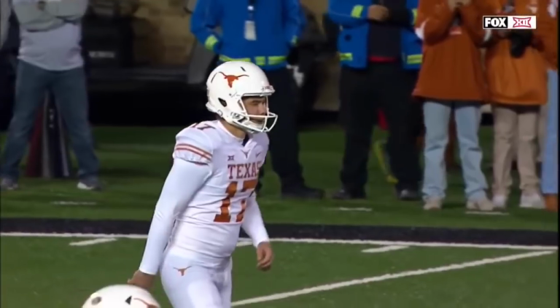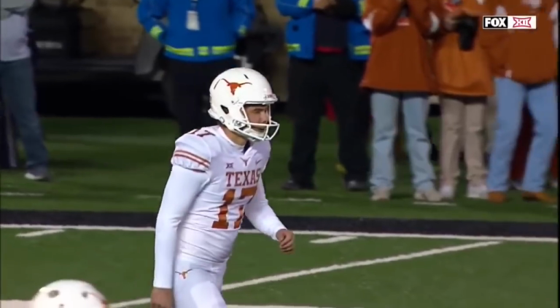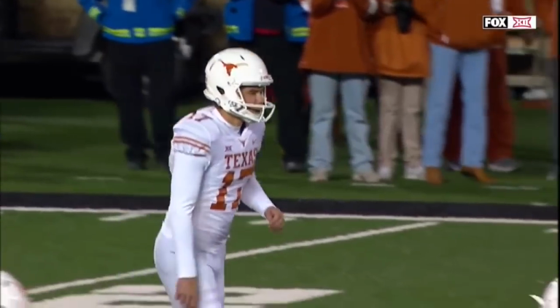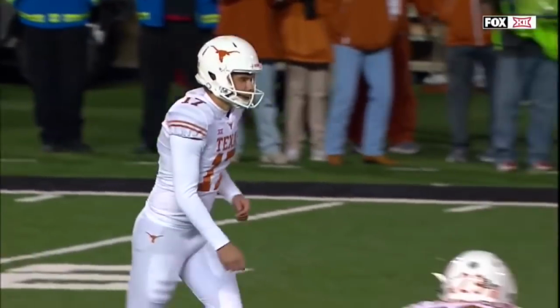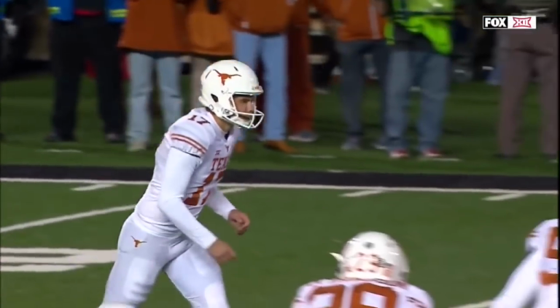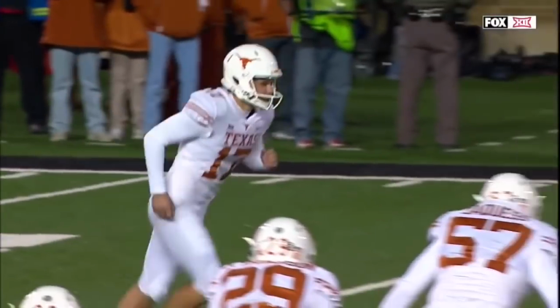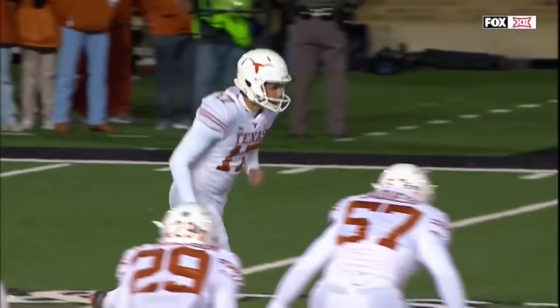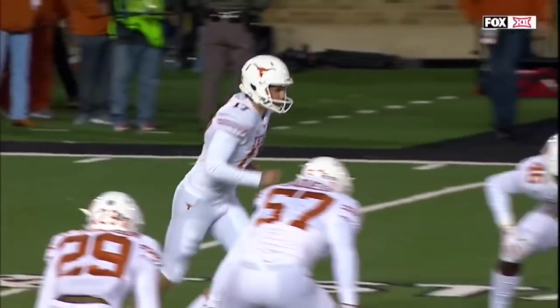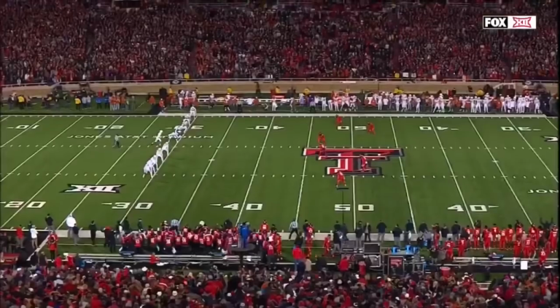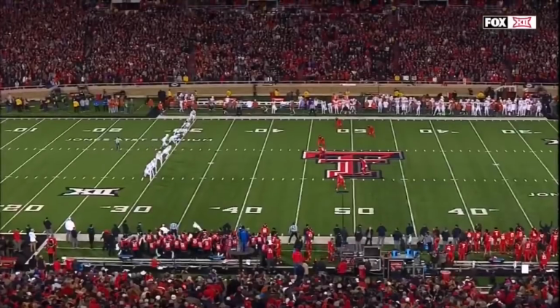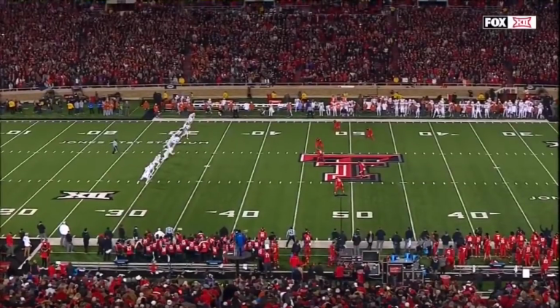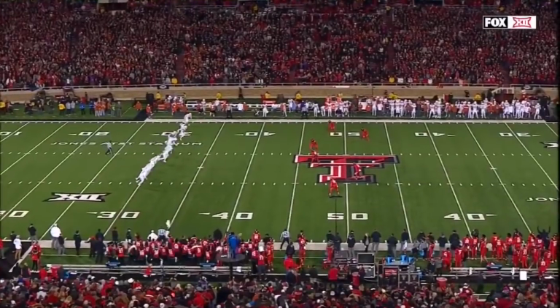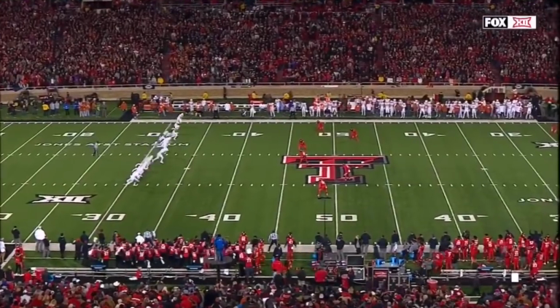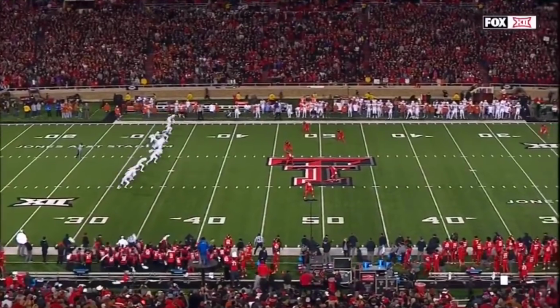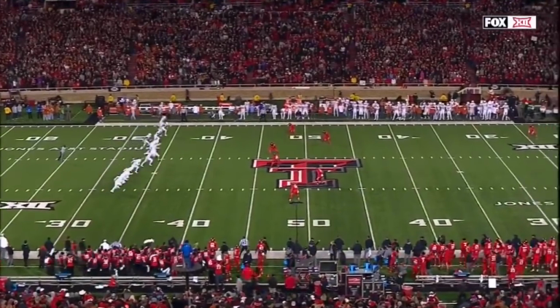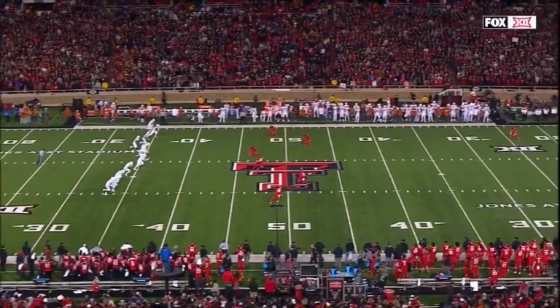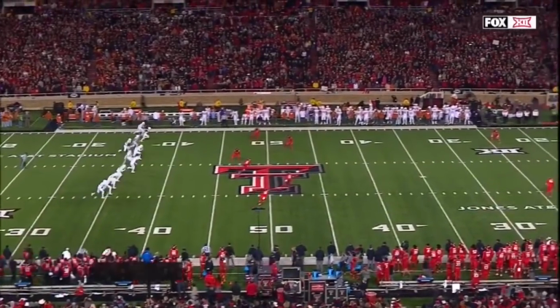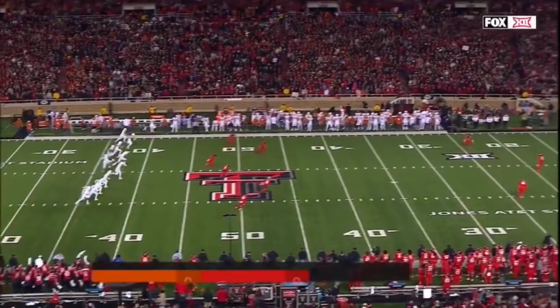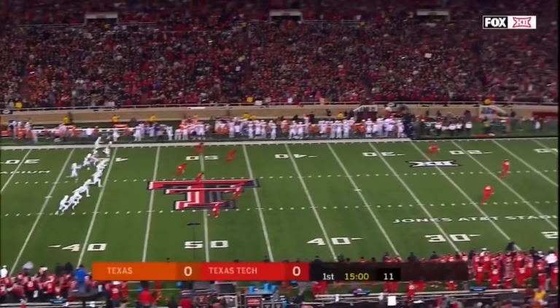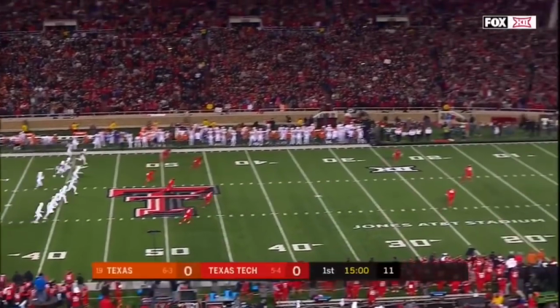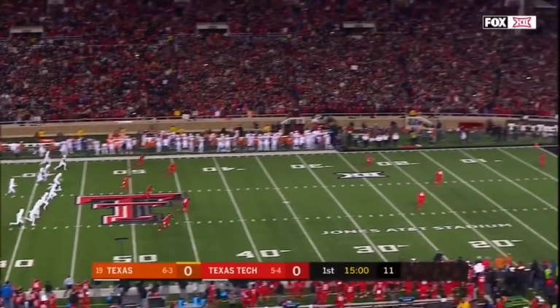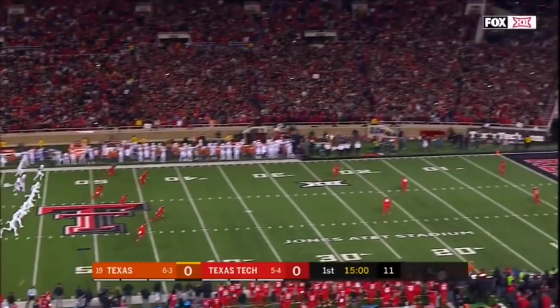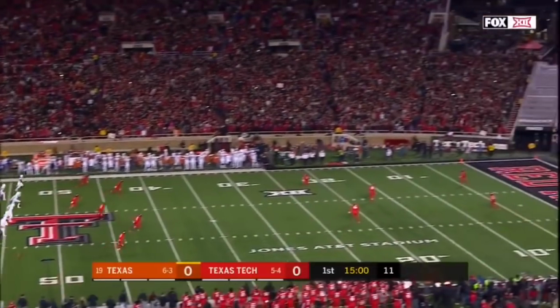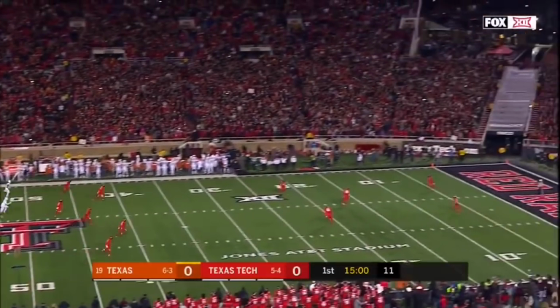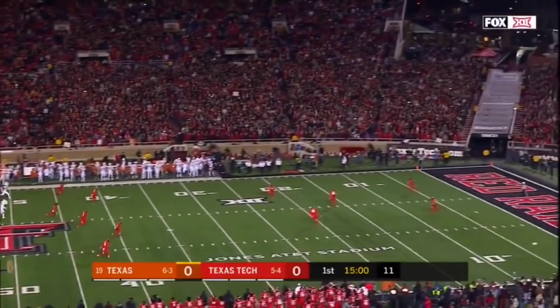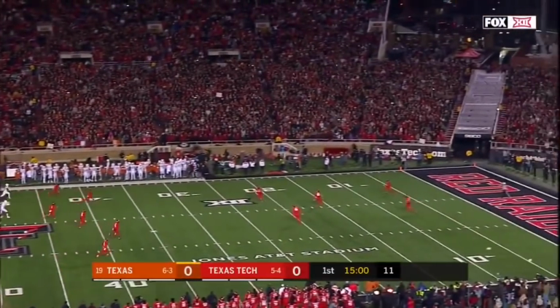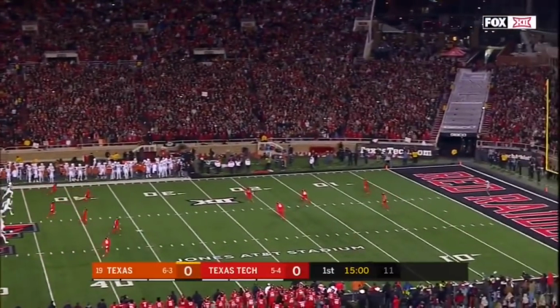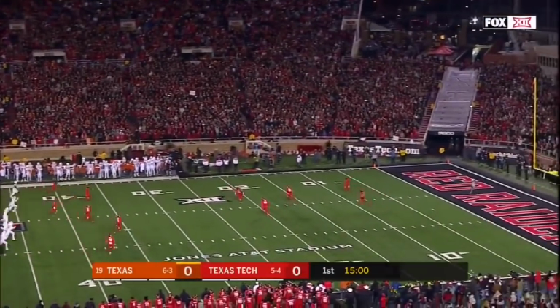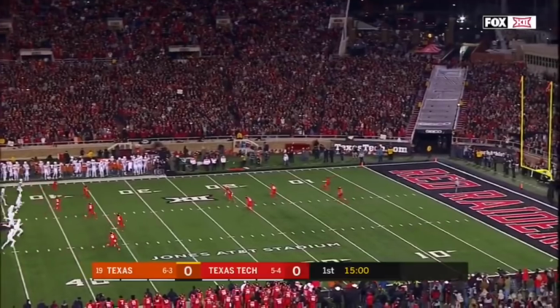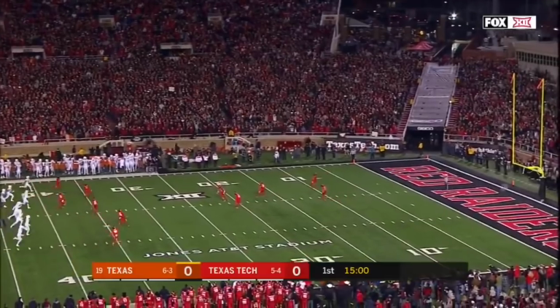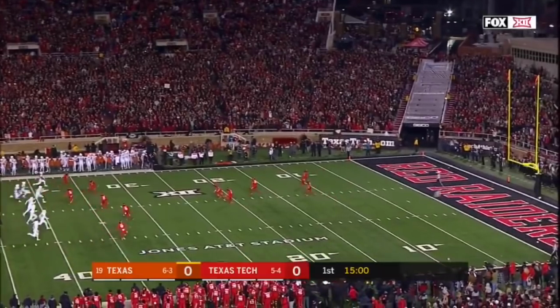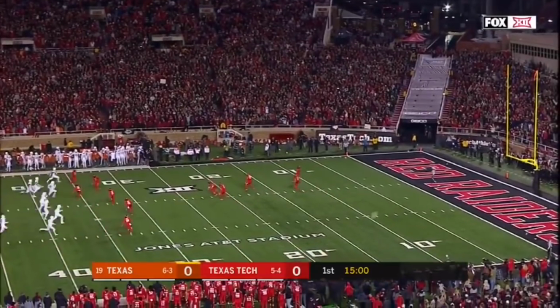This is a huge deal because it's going to affect the coverage ability of David Gibbs on the back end for the Texas Tech Red Raiders.